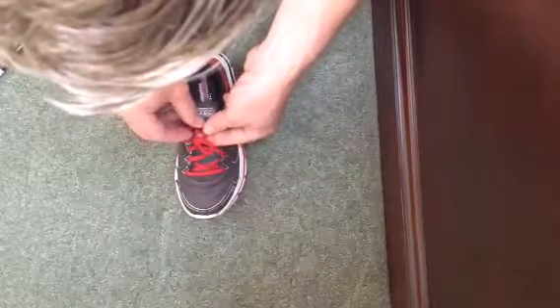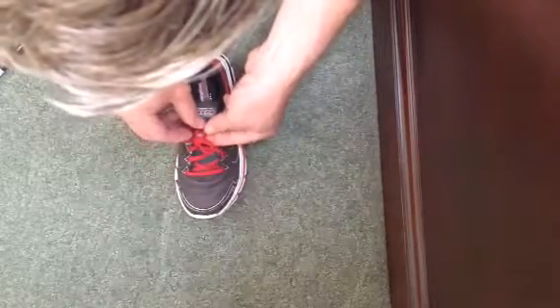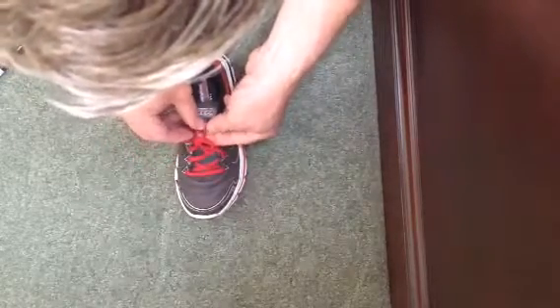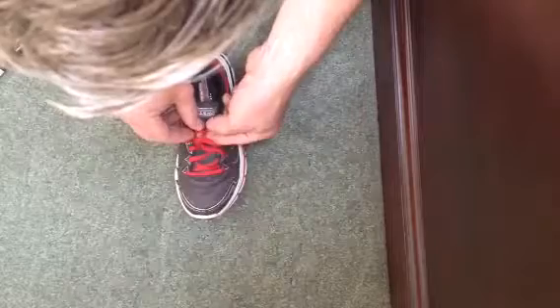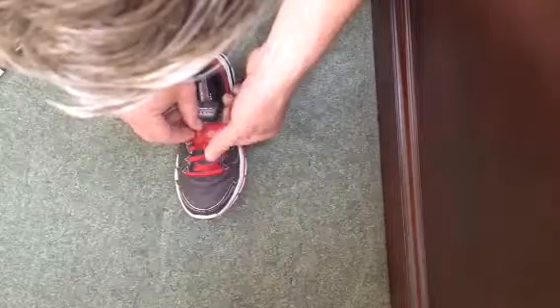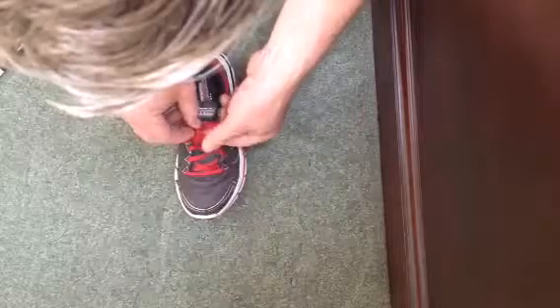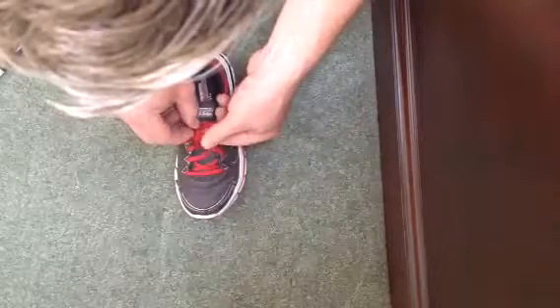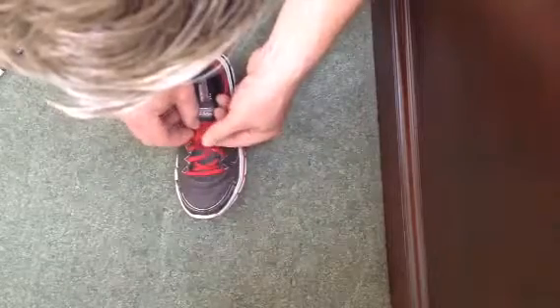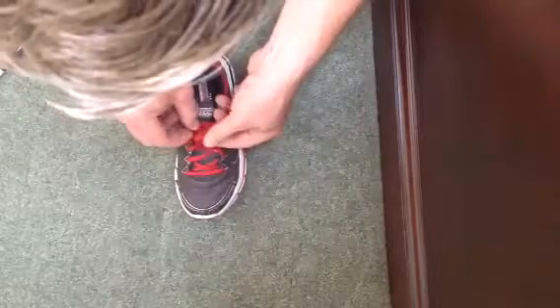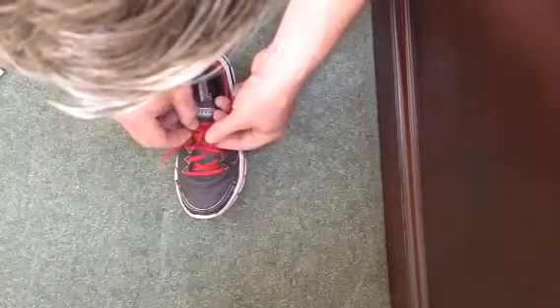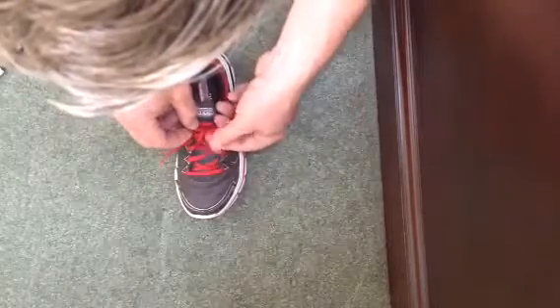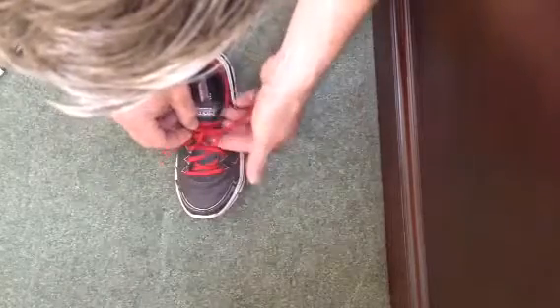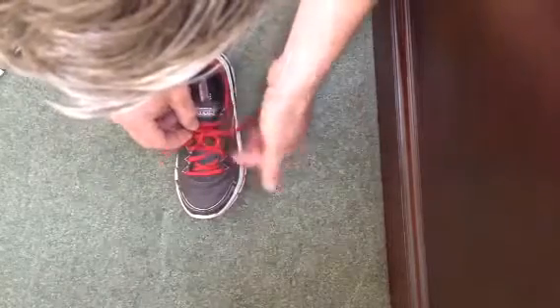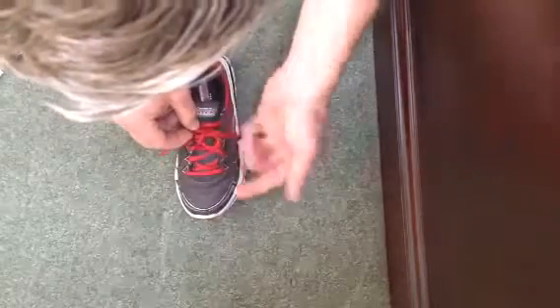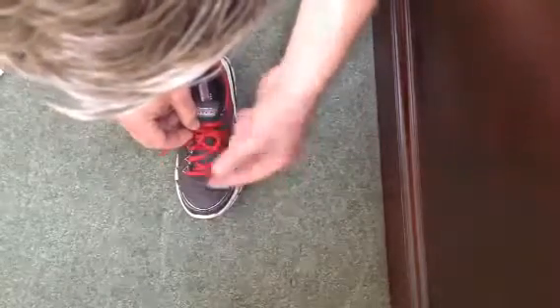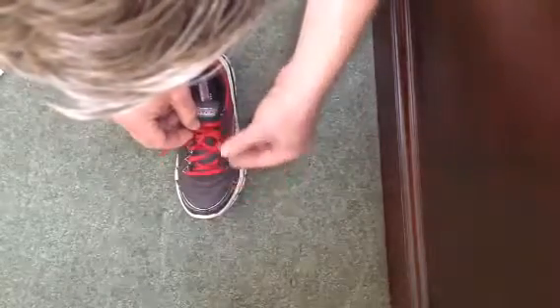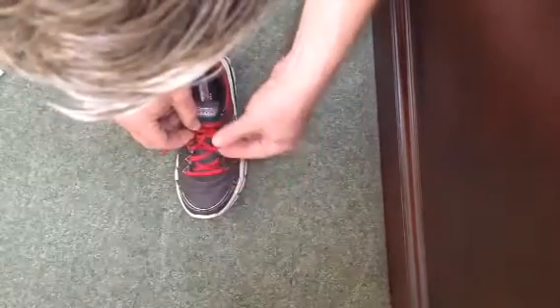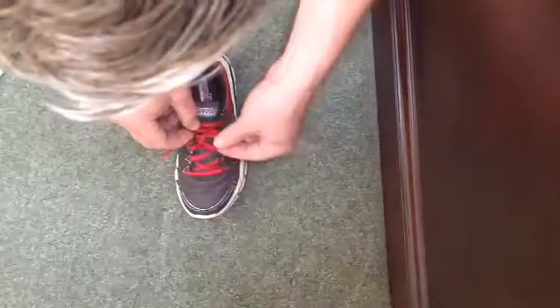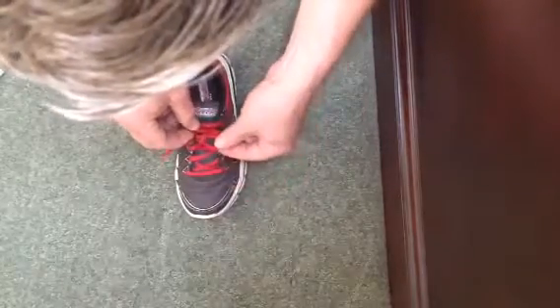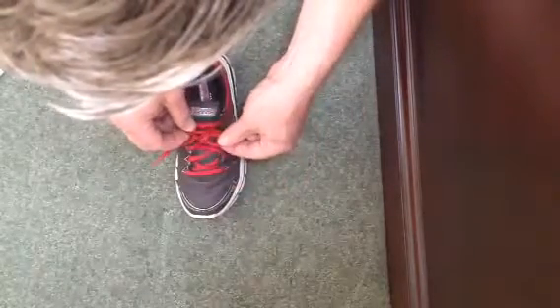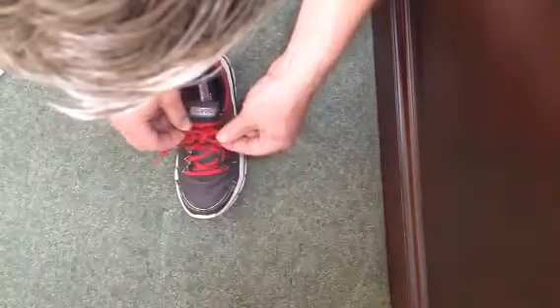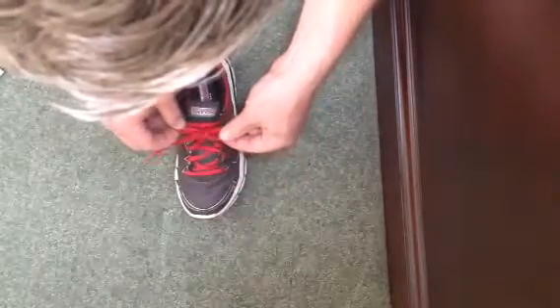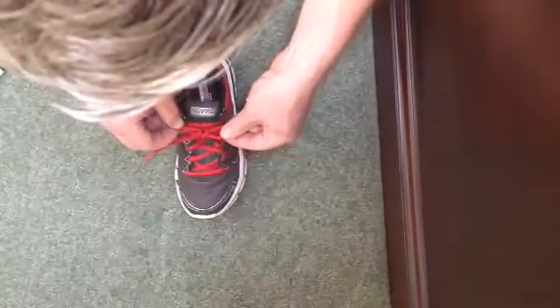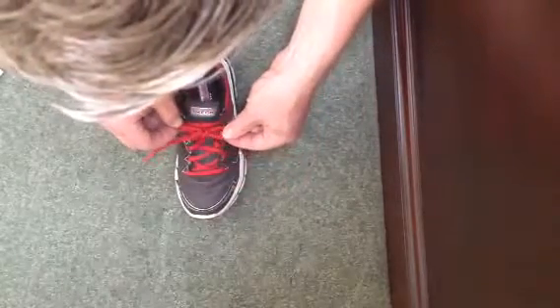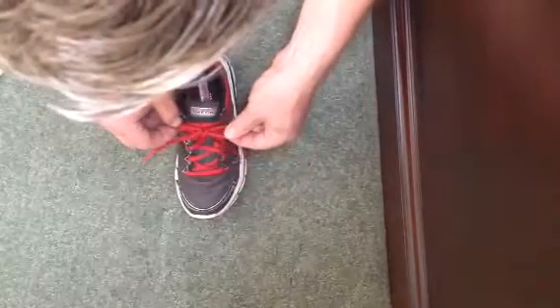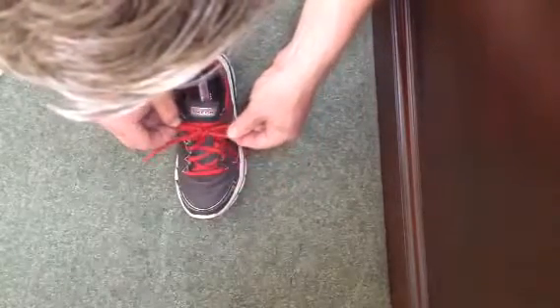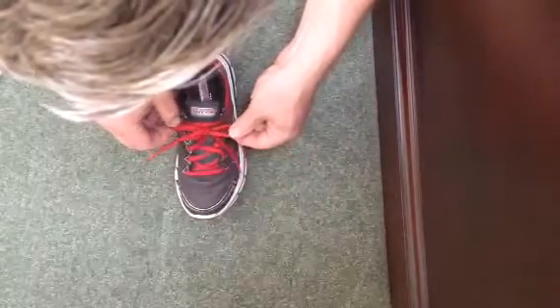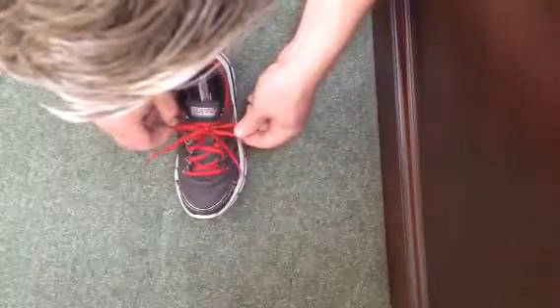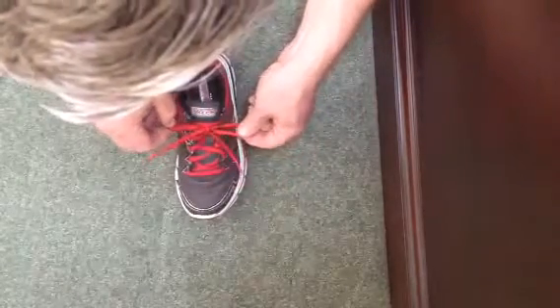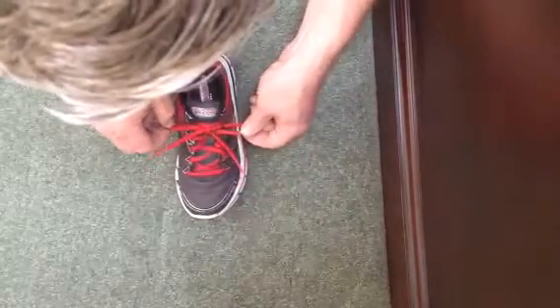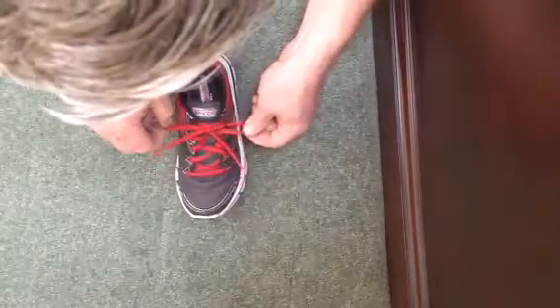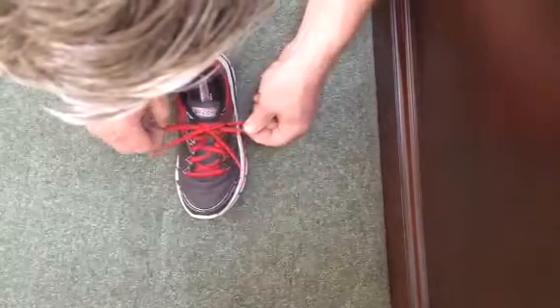Let go of the loop, grab the knot, then grab the loop with the other hand and pull.